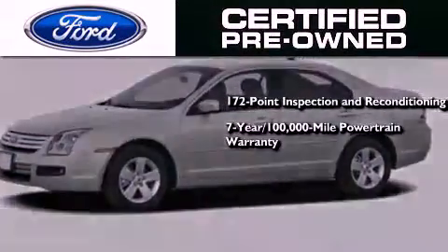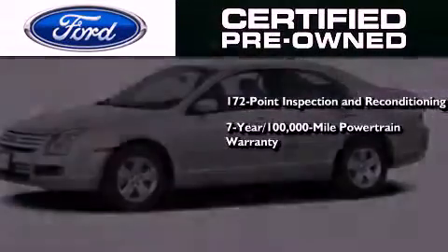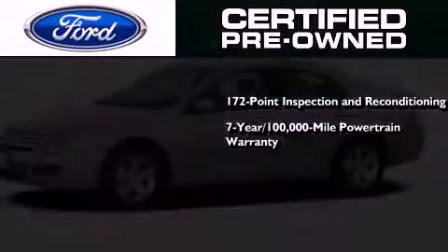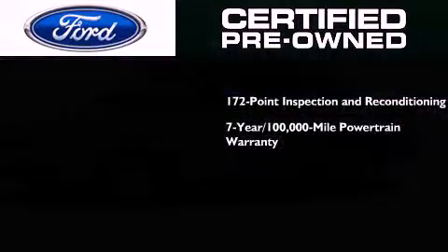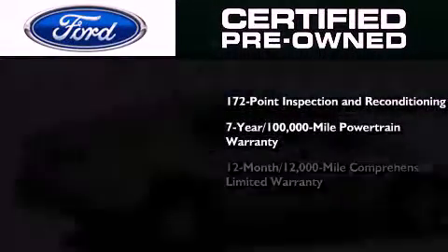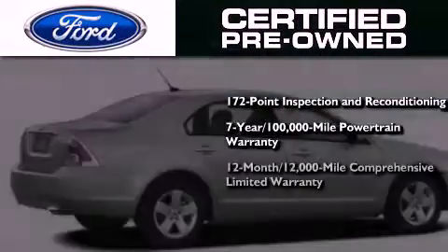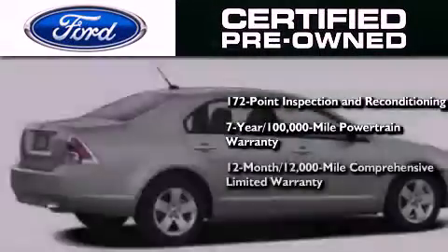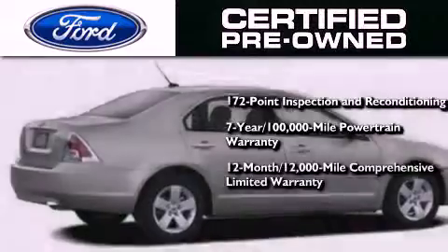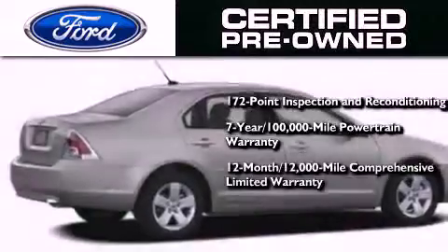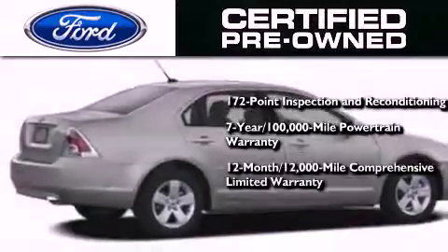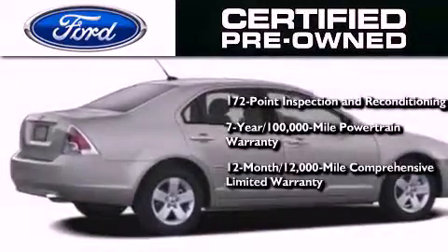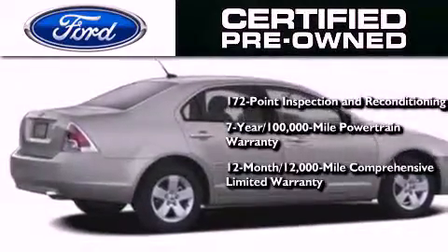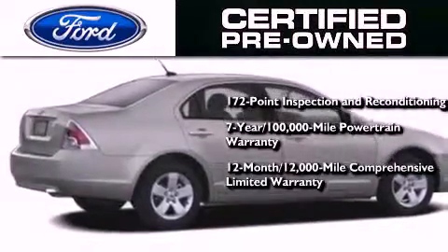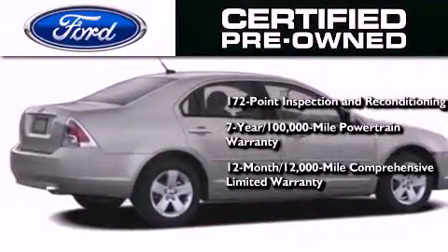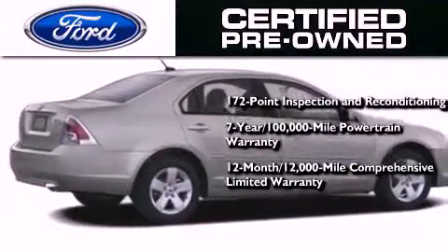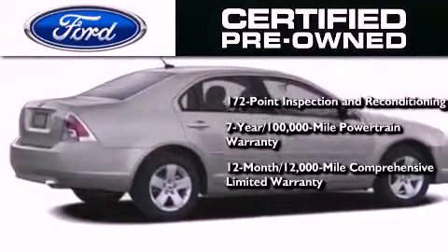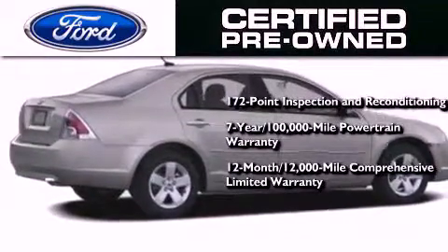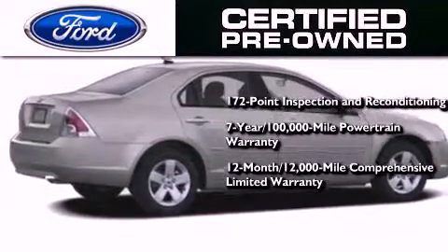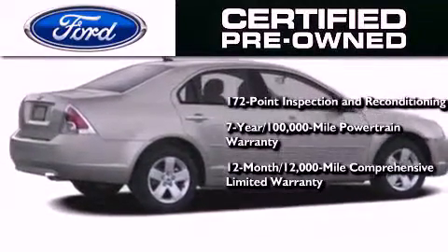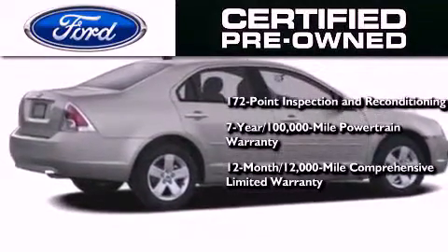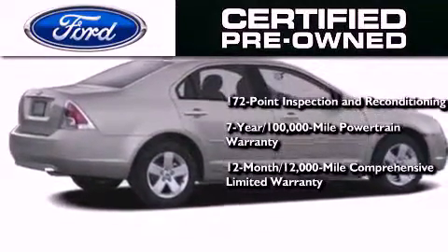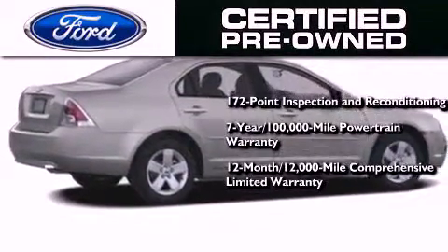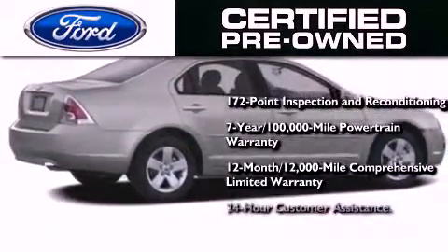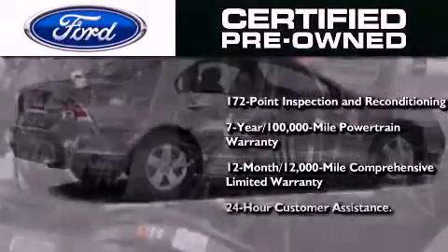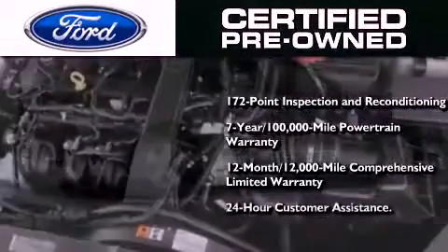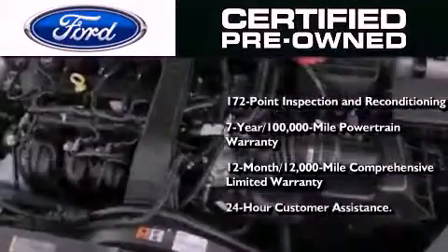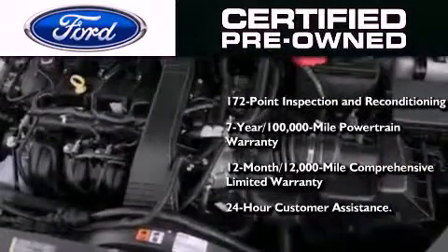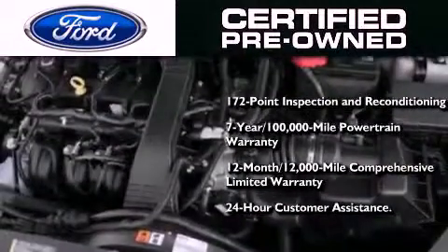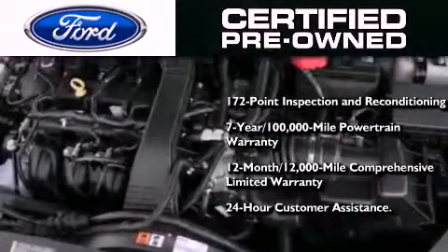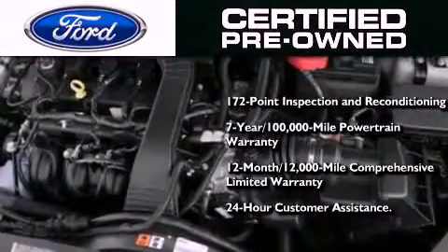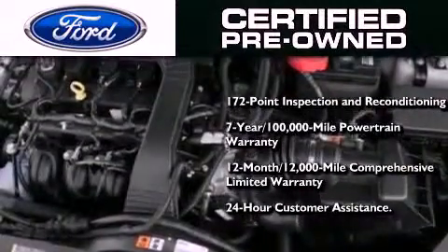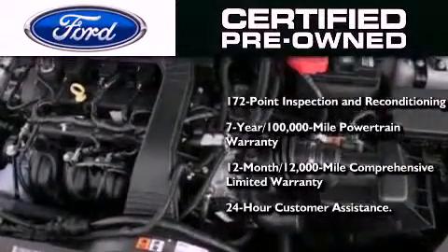Also included is a 12-month 12,000-mile comprehensive limited warranty, plus Ford Motor Company's 24-hour roadside assistance program.